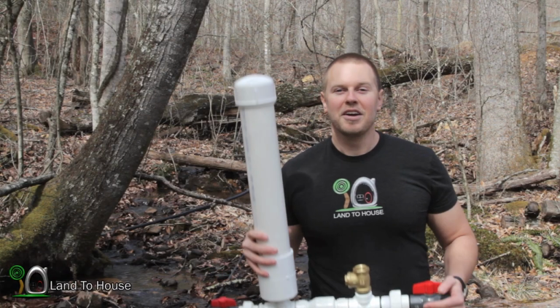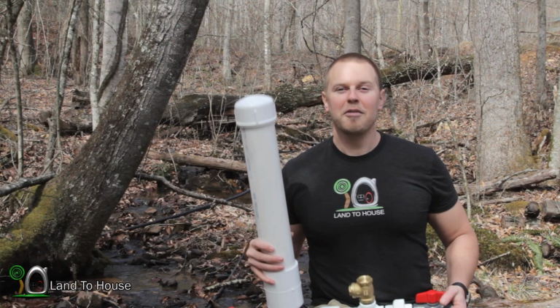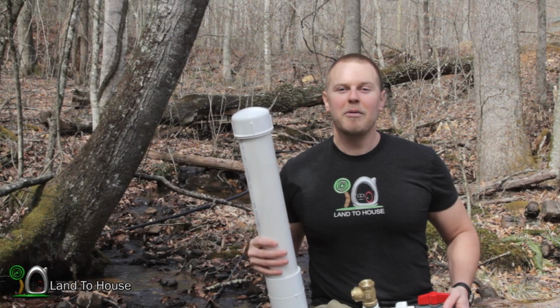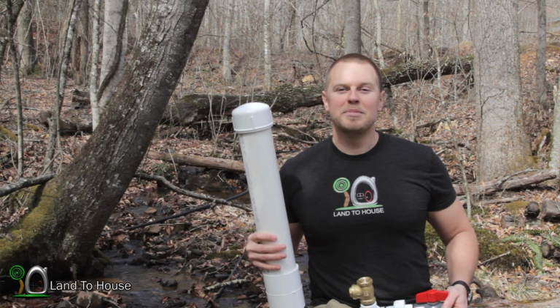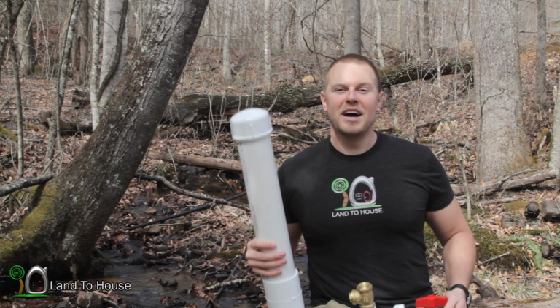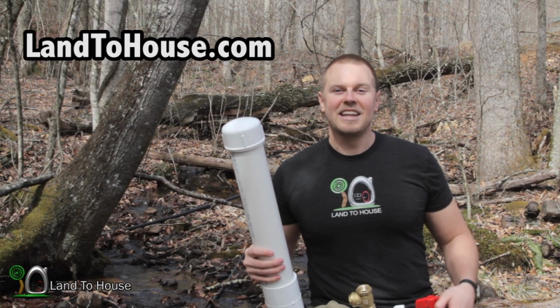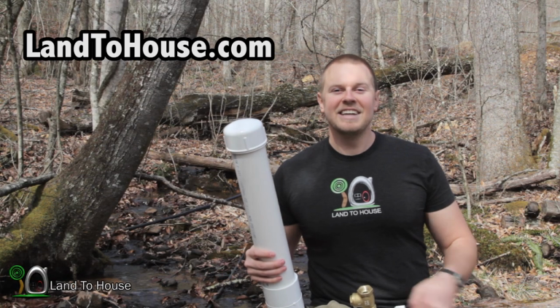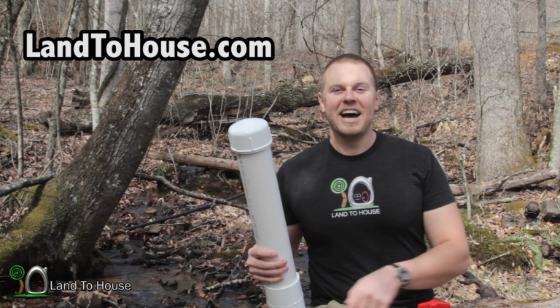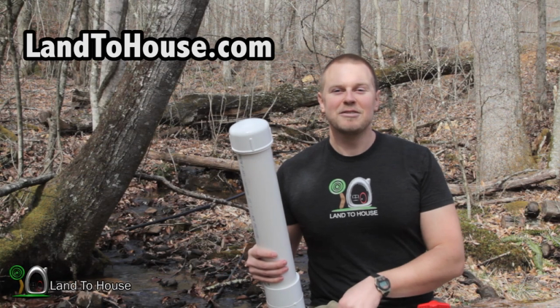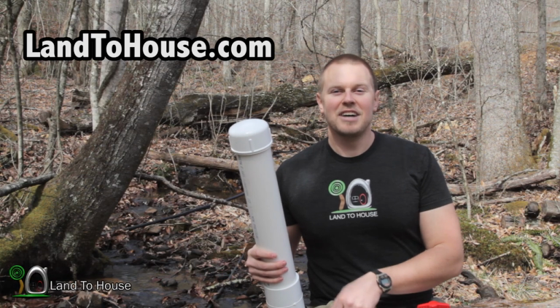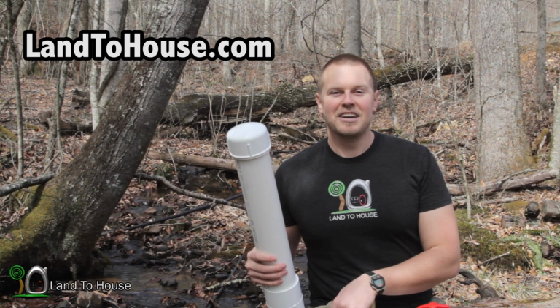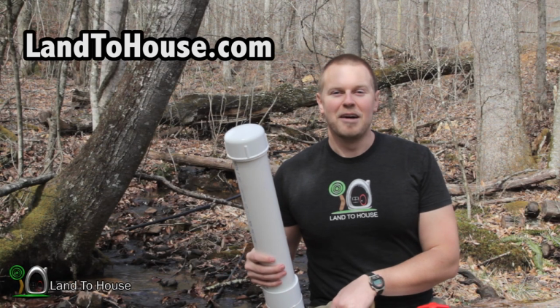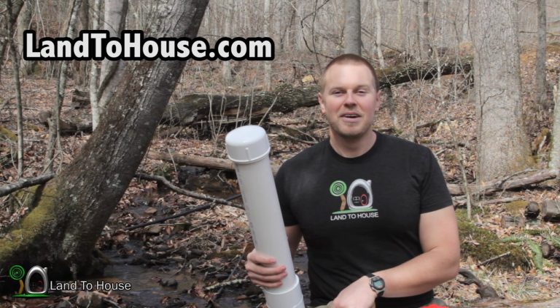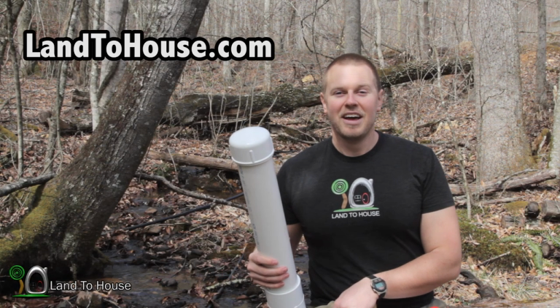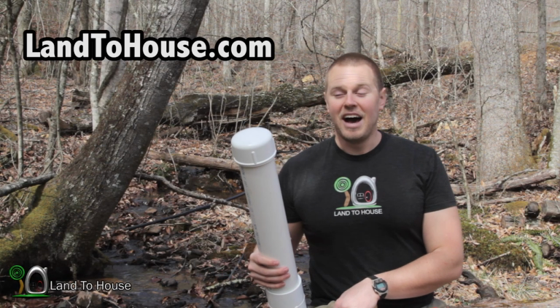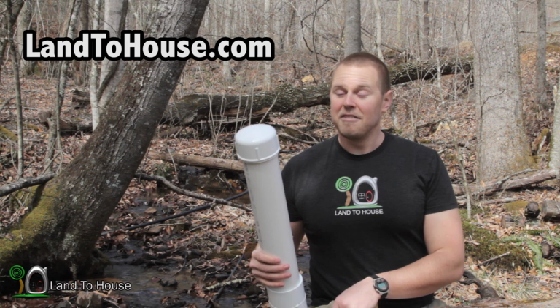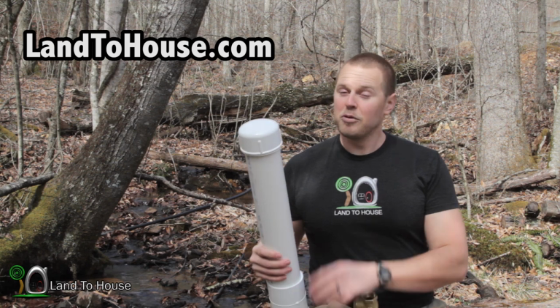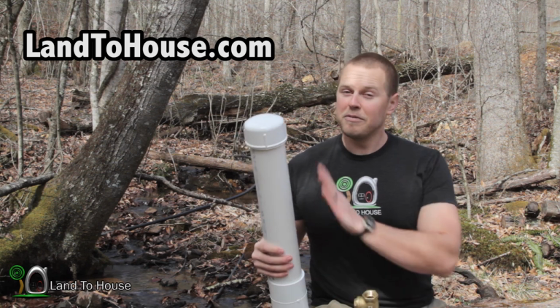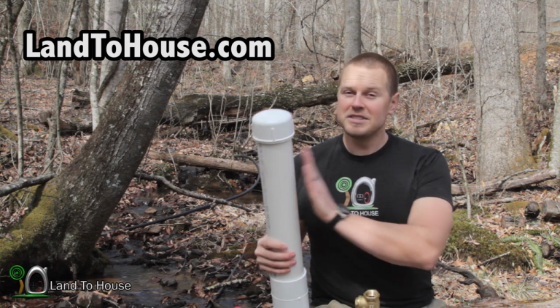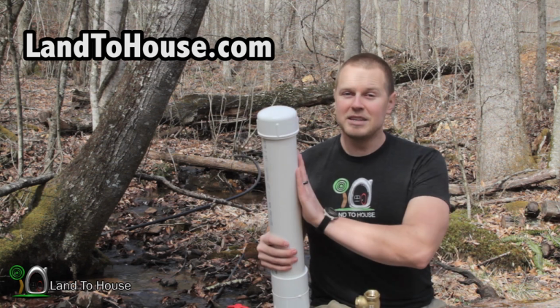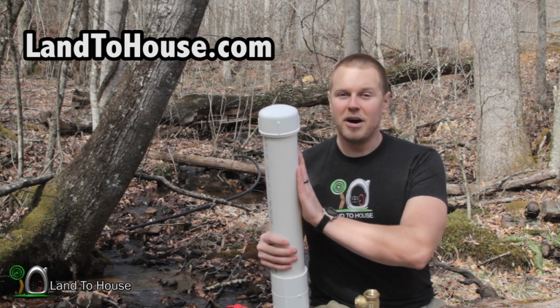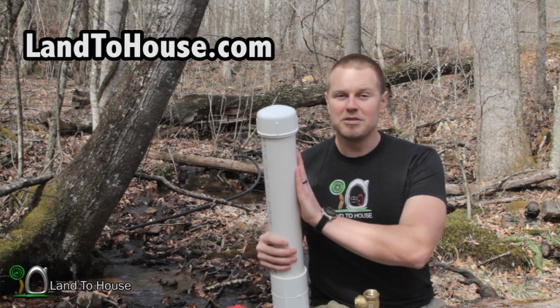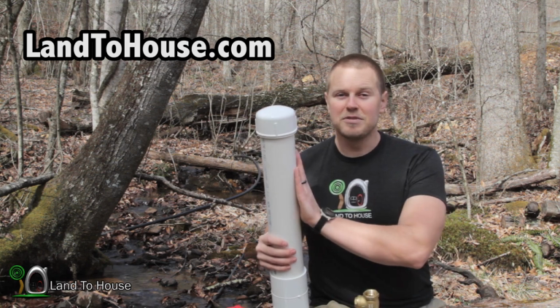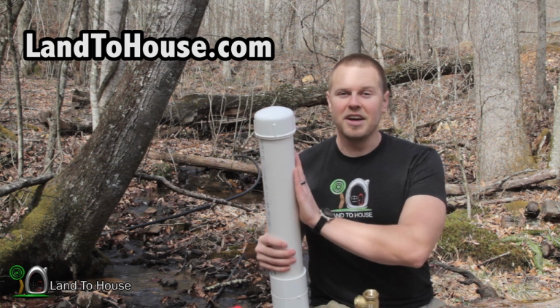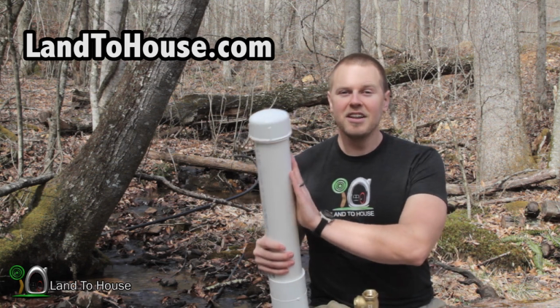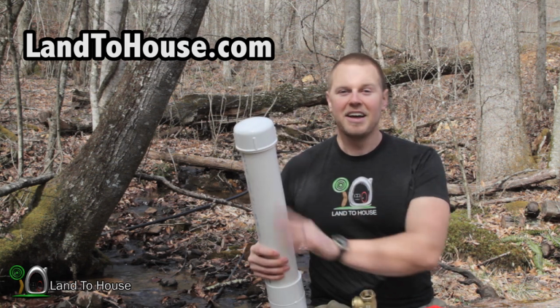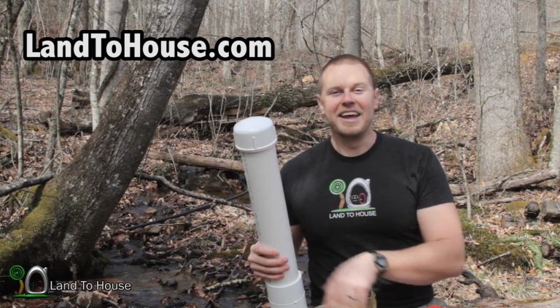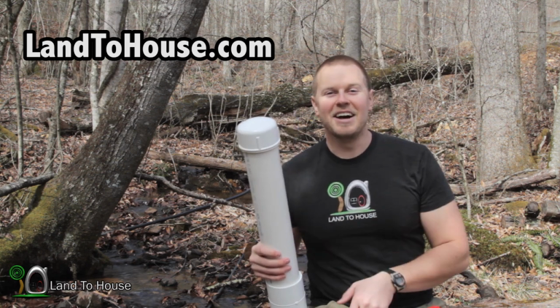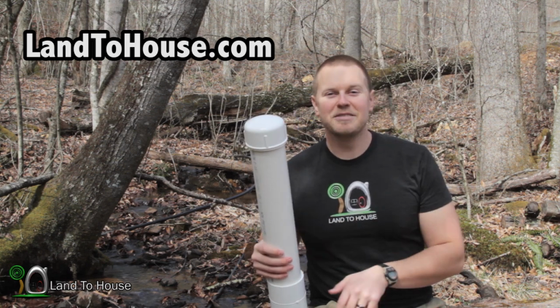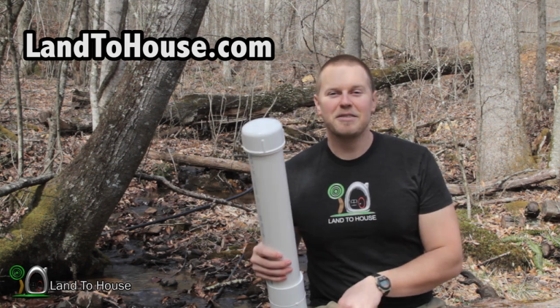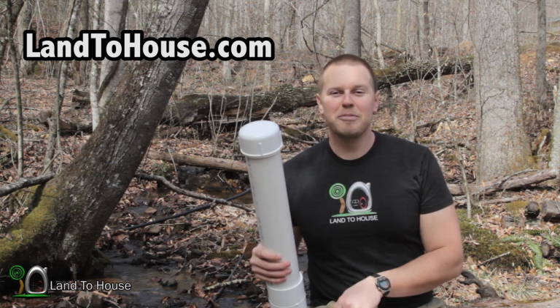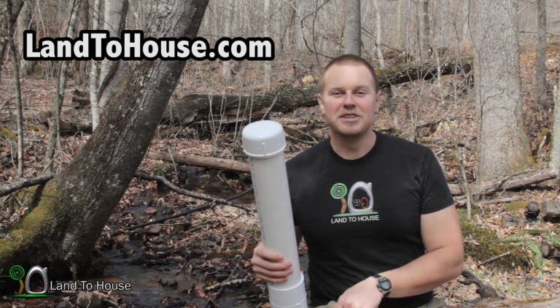go to my website LandToHouse.com. I have 4 different size models for sale and lots of information.